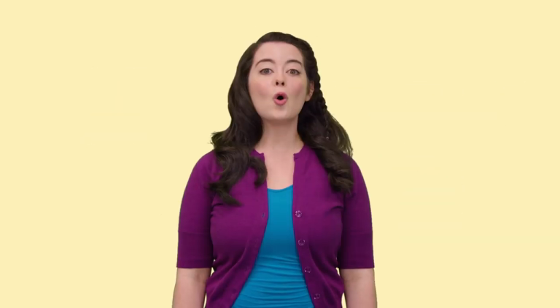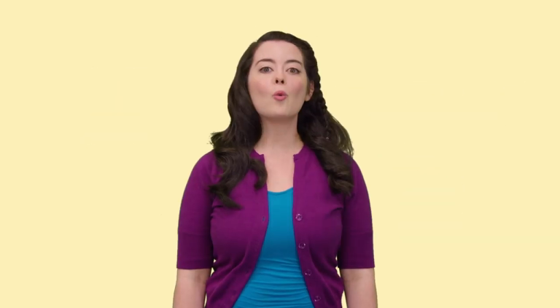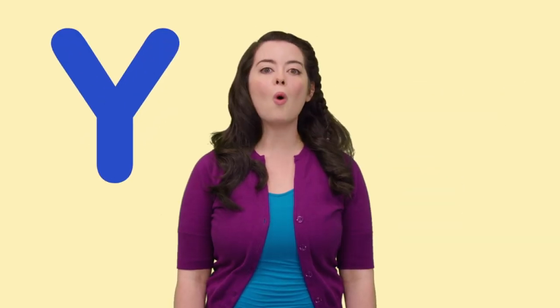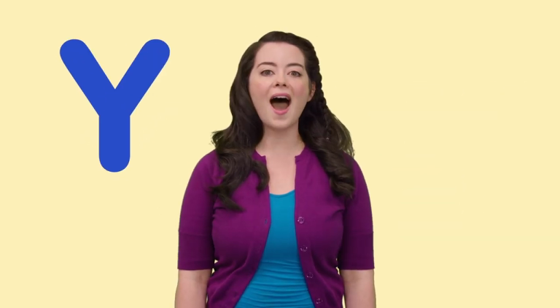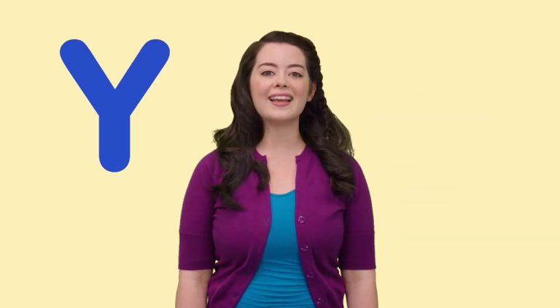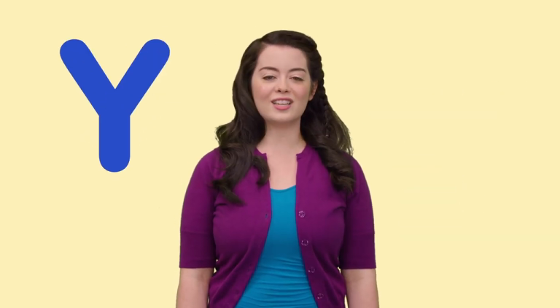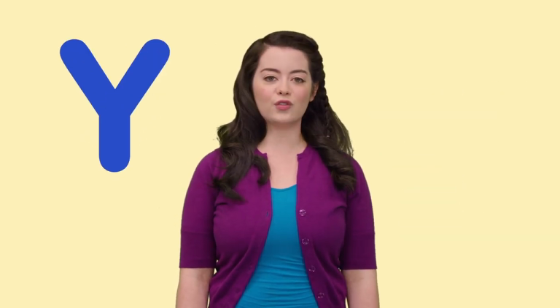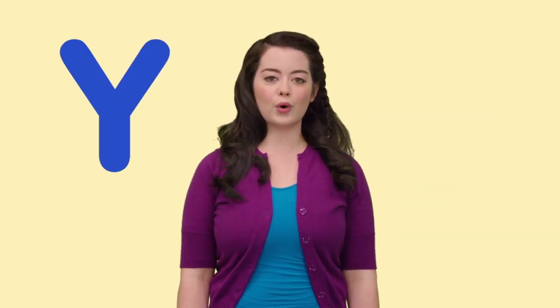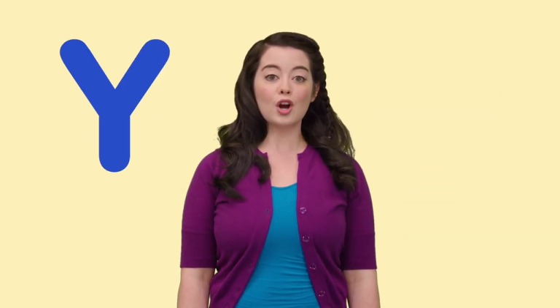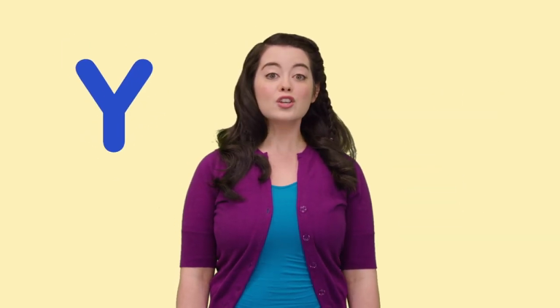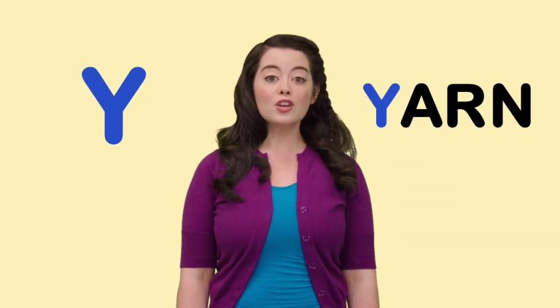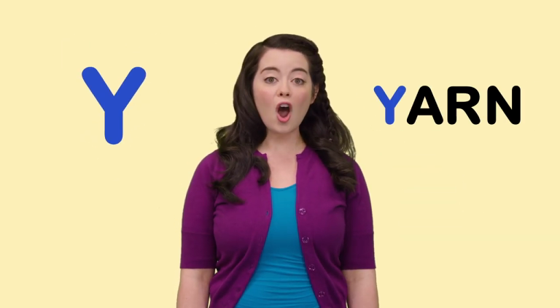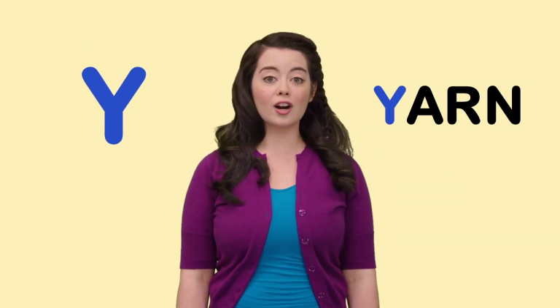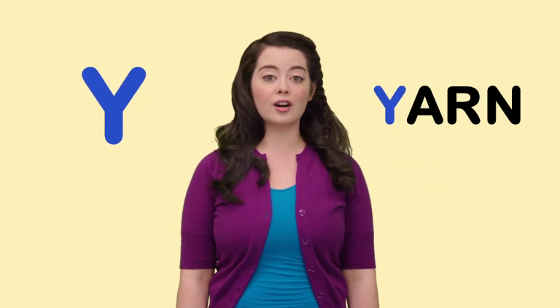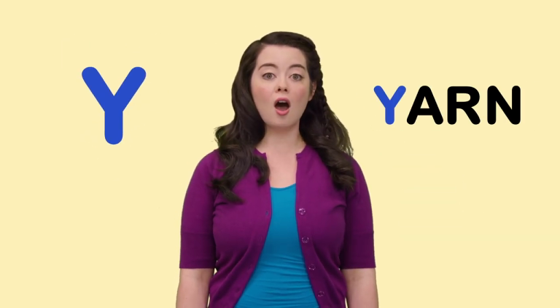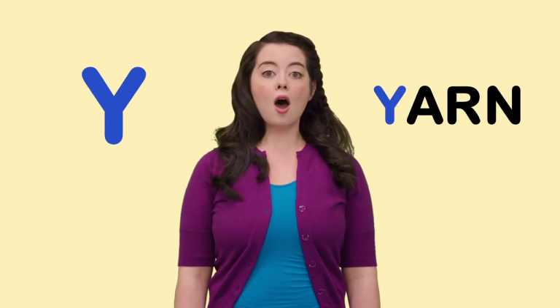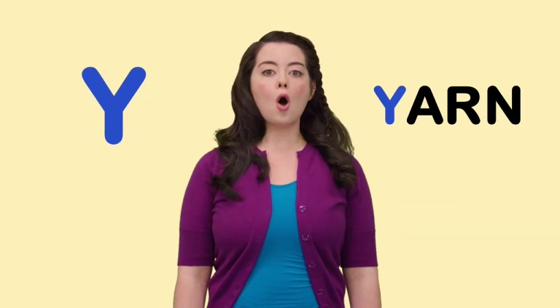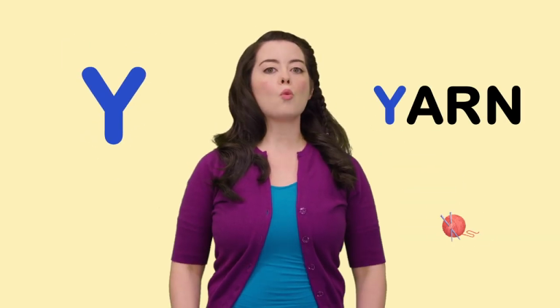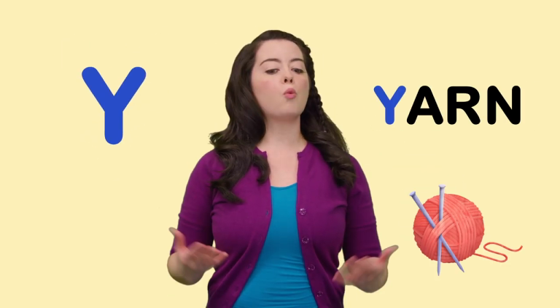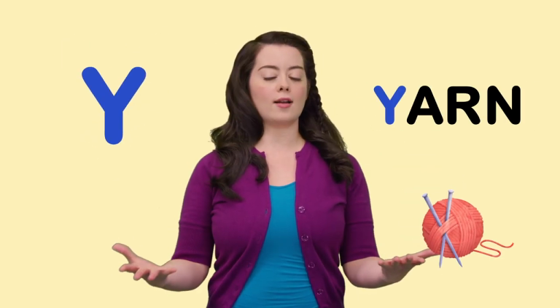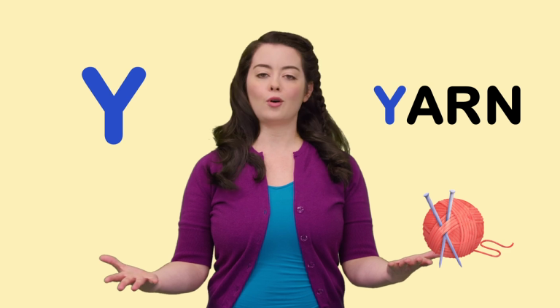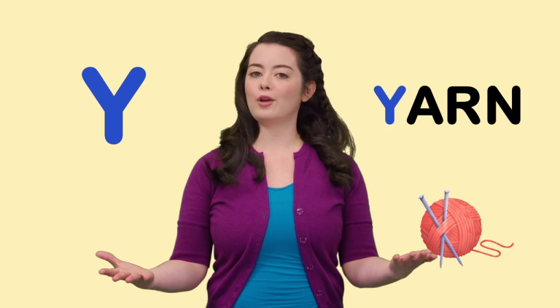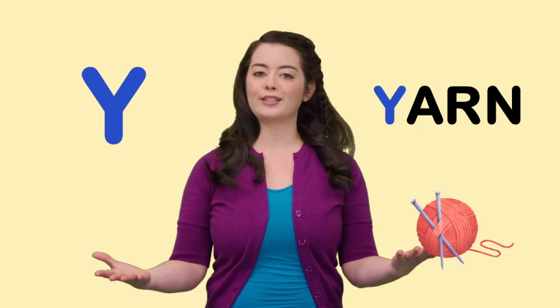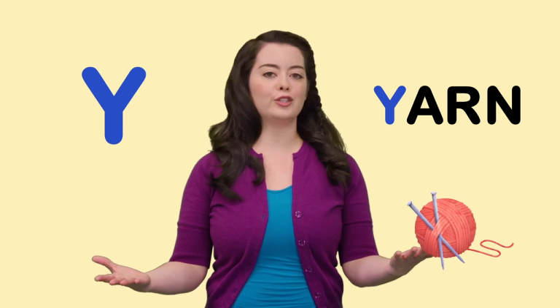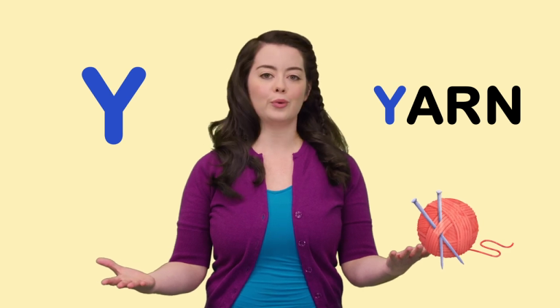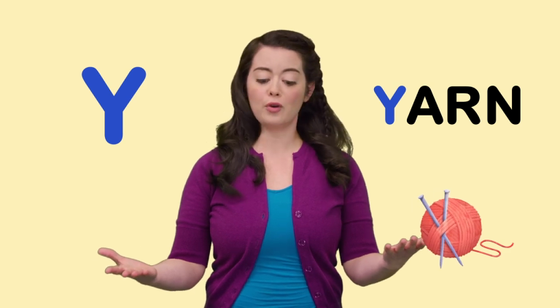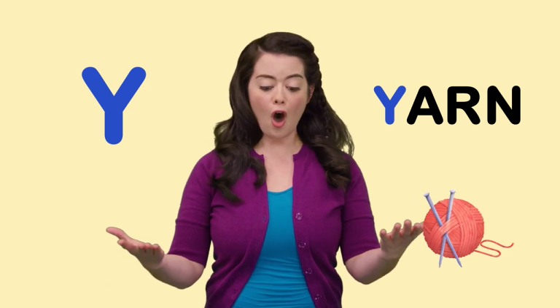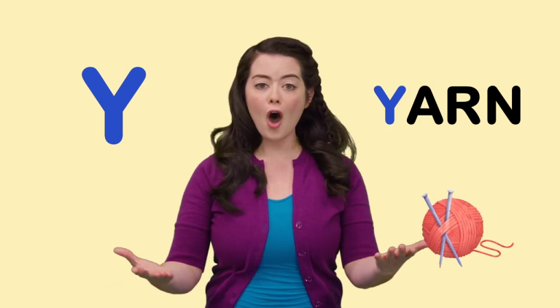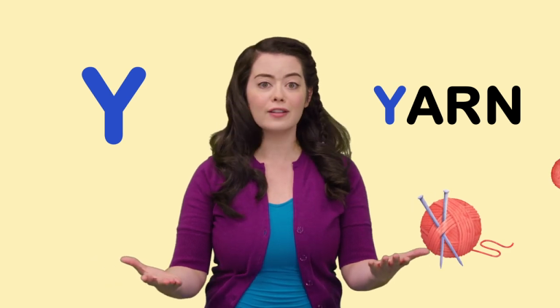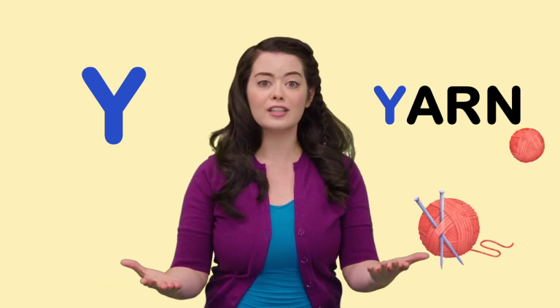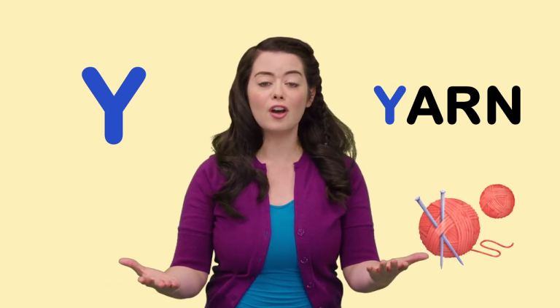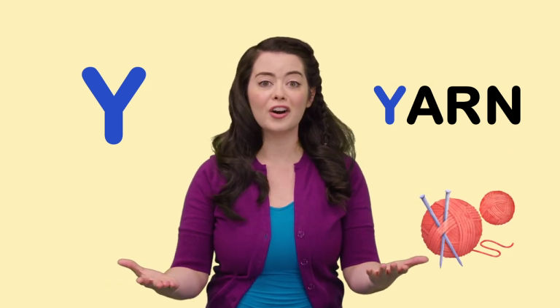Y is for Yarn. What are we going to do with all of this yarn?